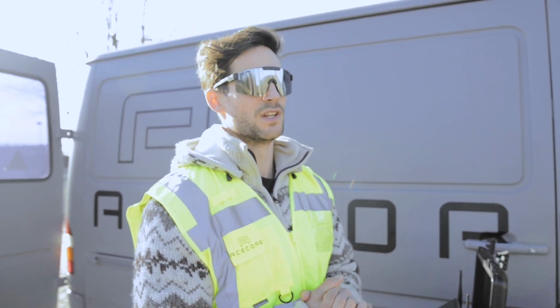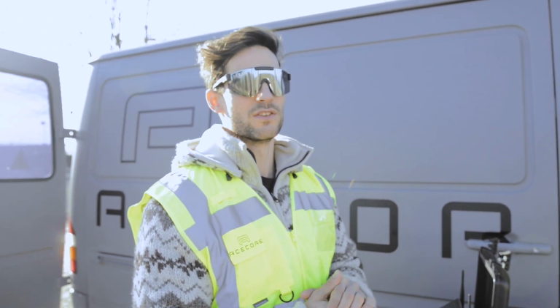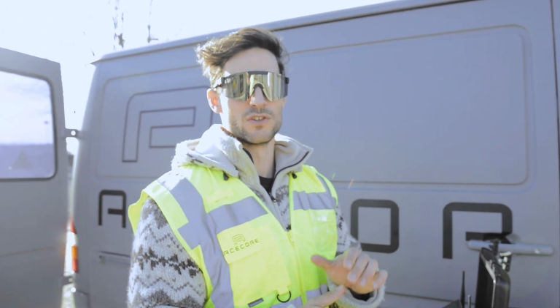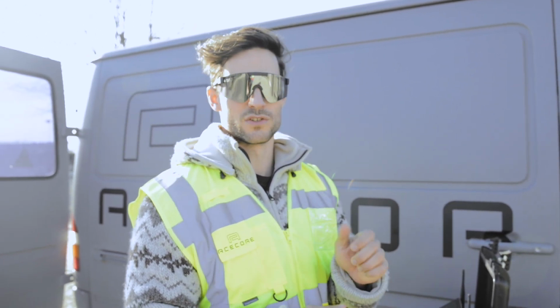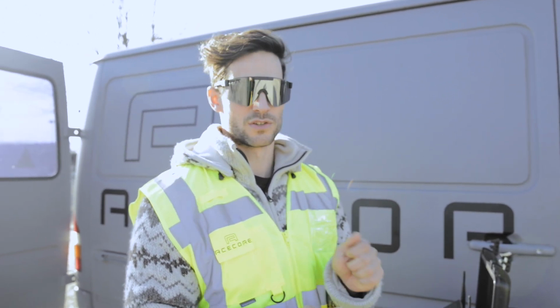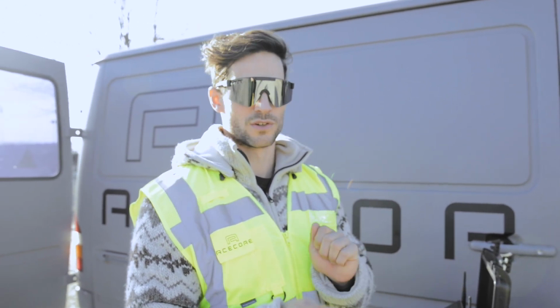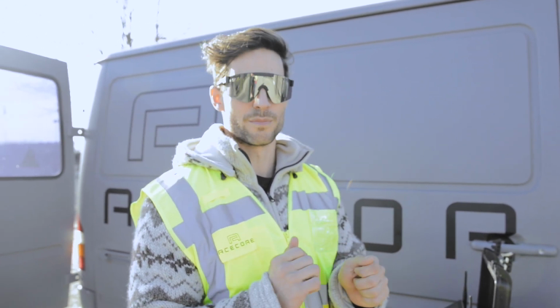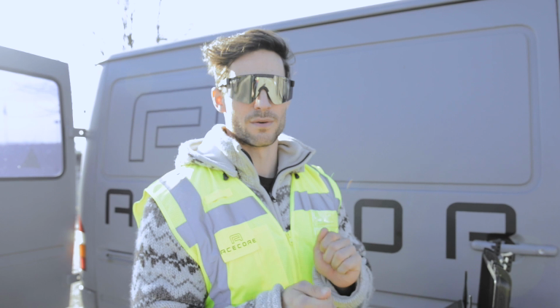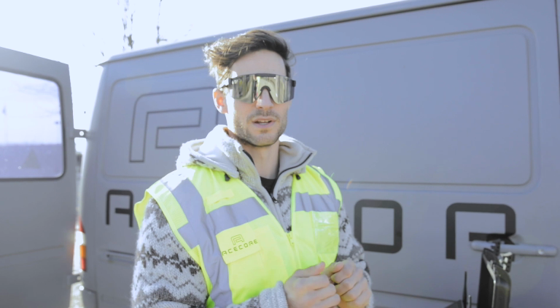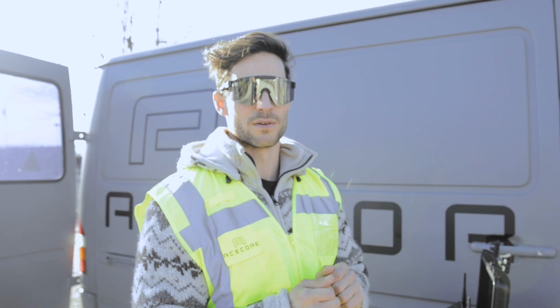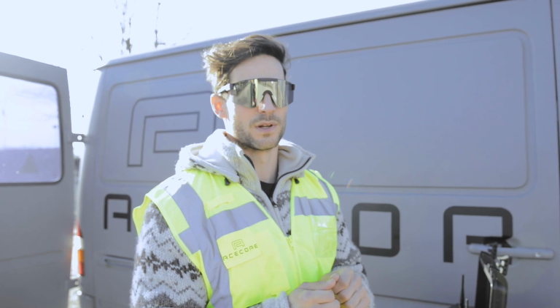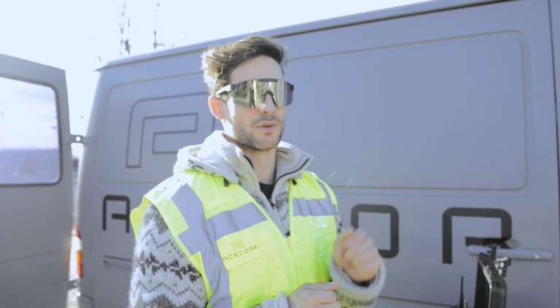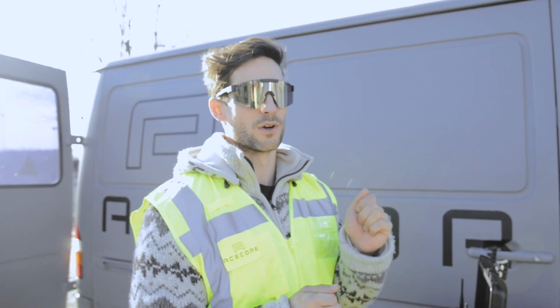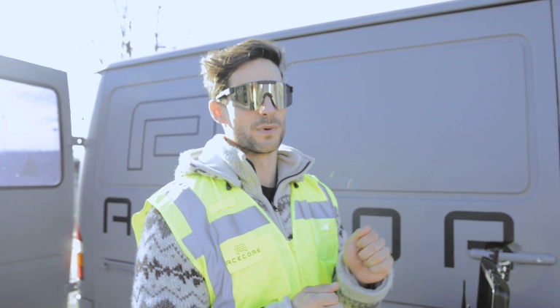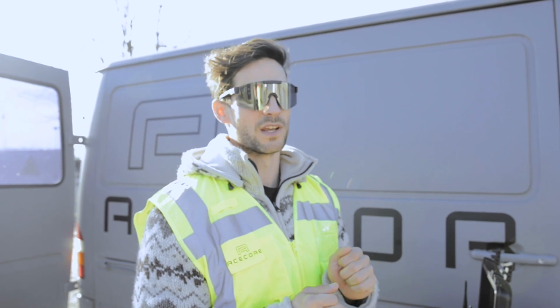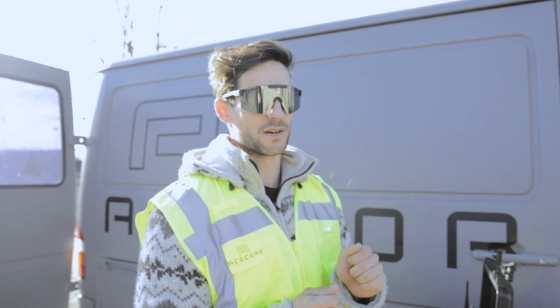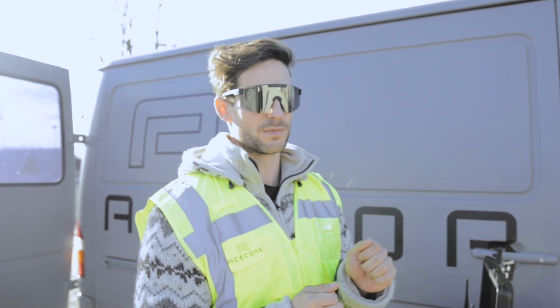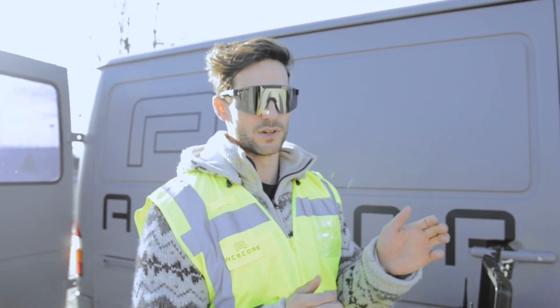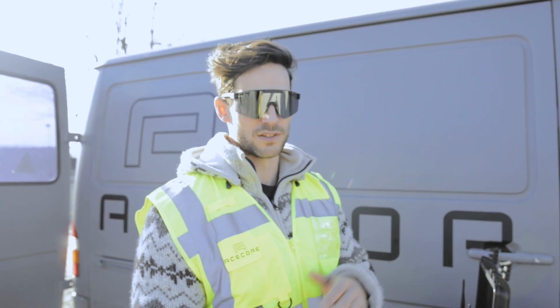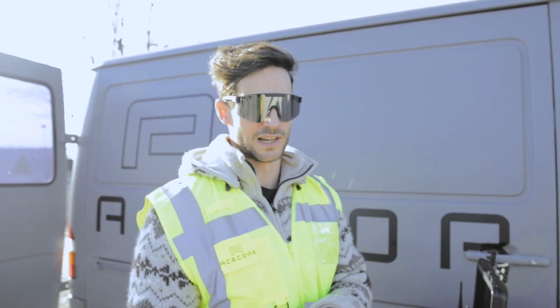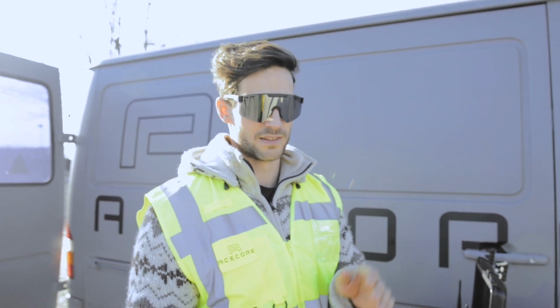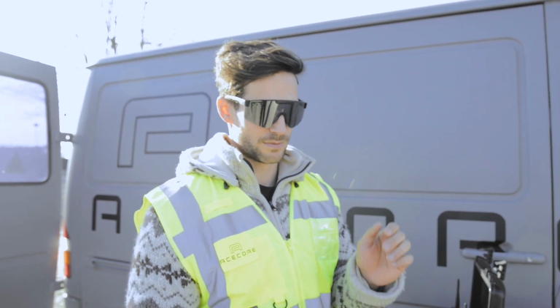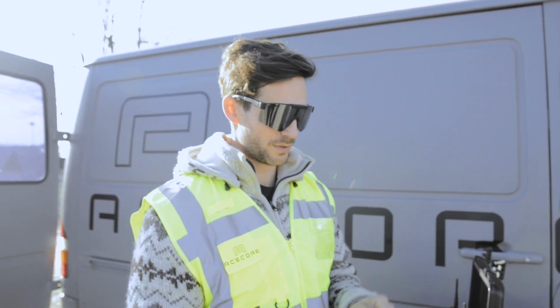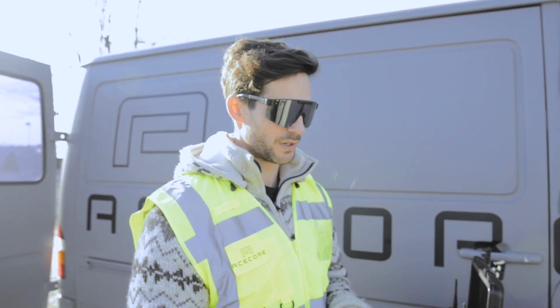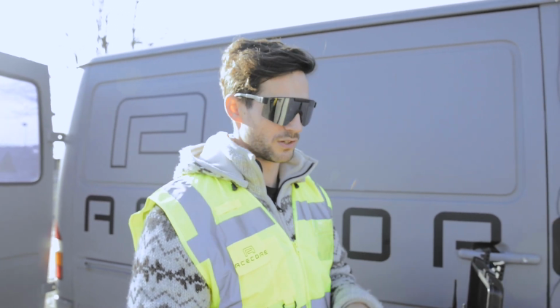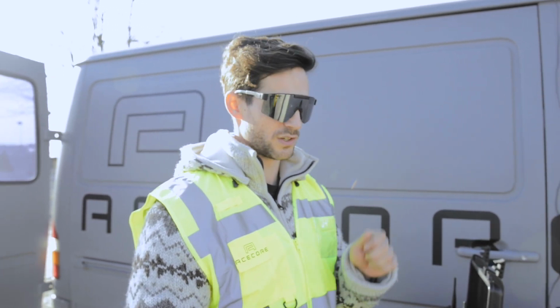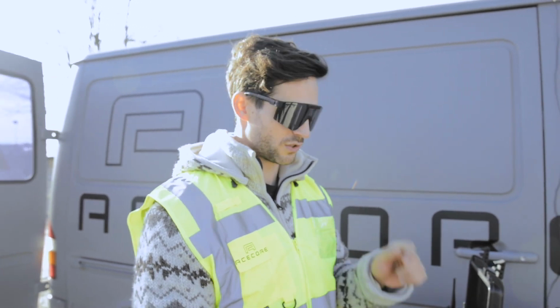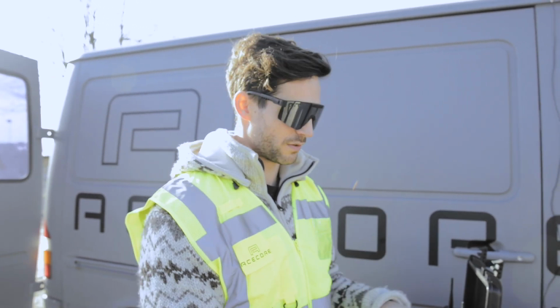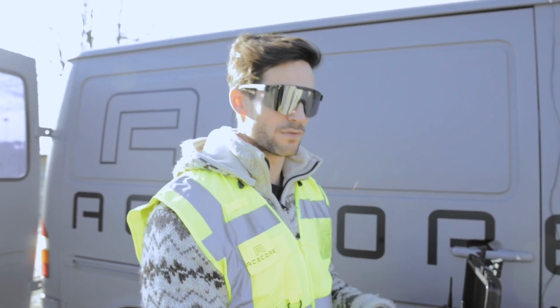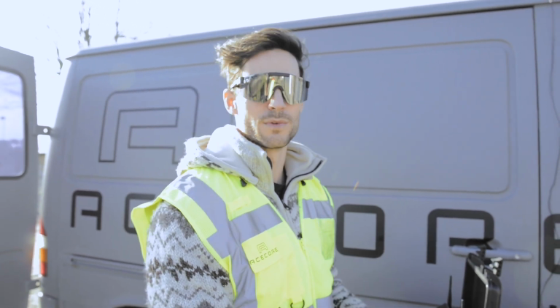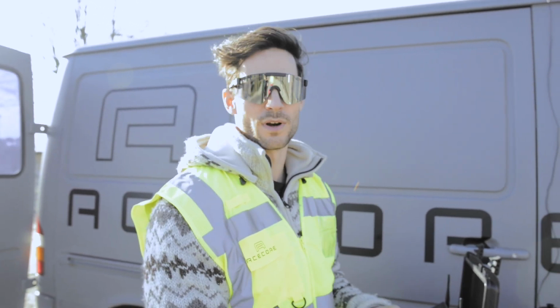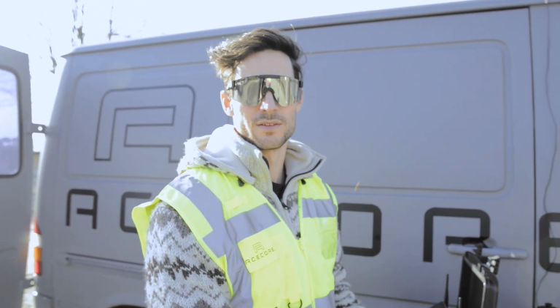If you need to adjust a certain parameter when you are up in the air, you don't need to land. We can just adjust it from the ground.